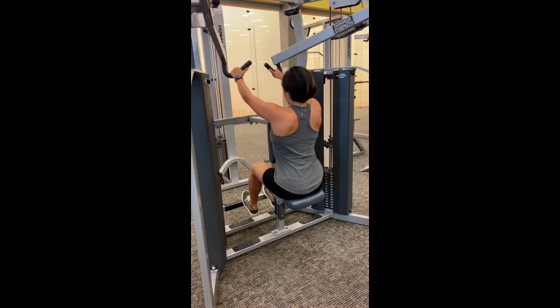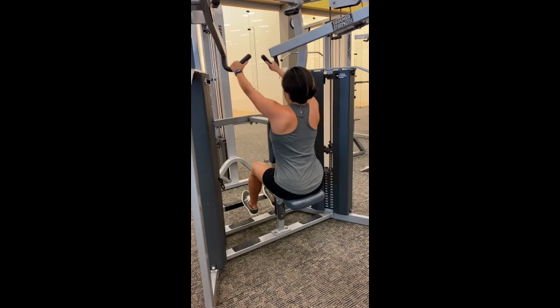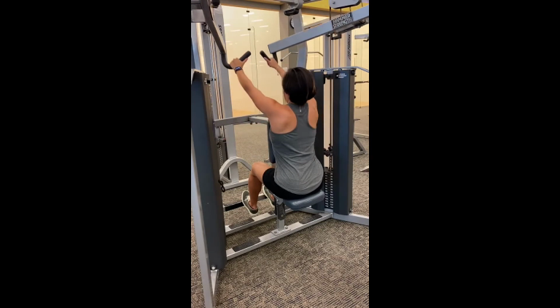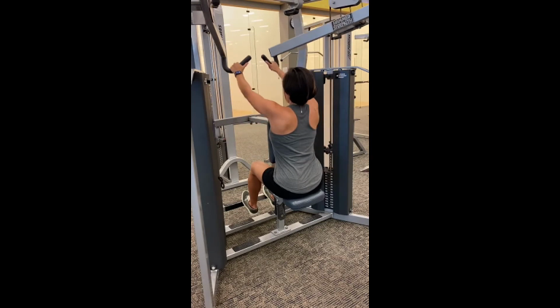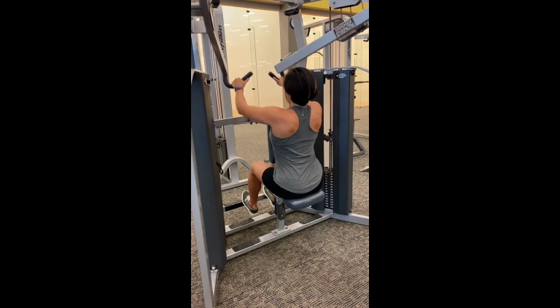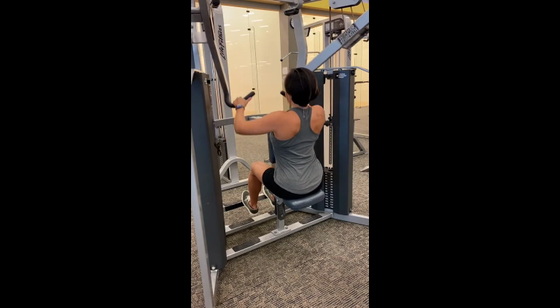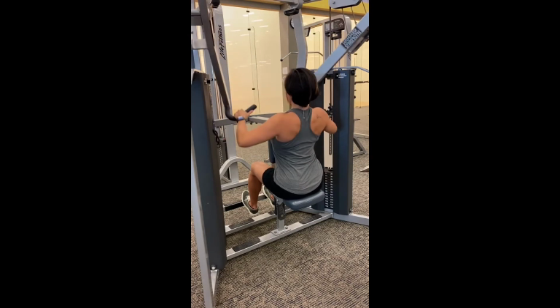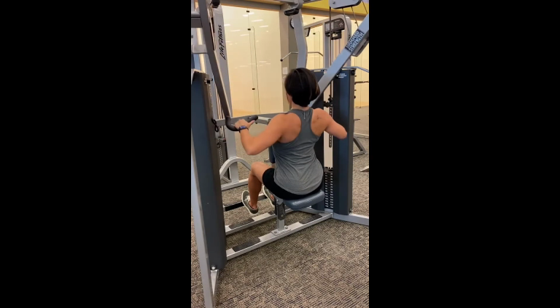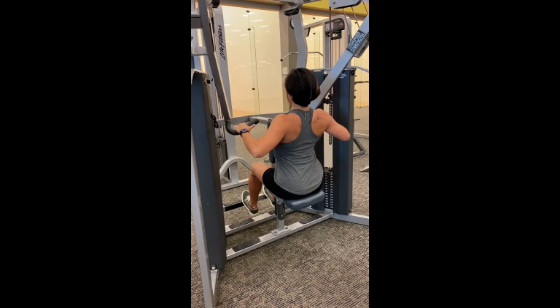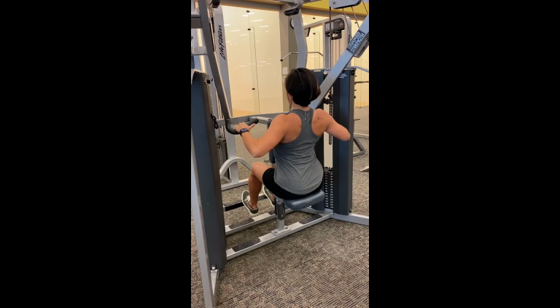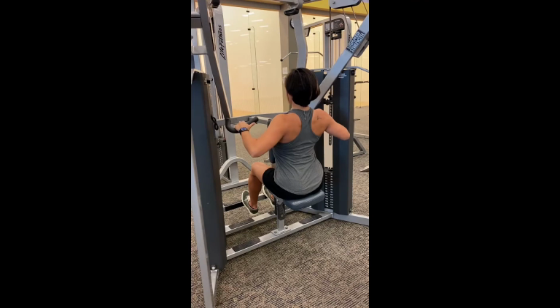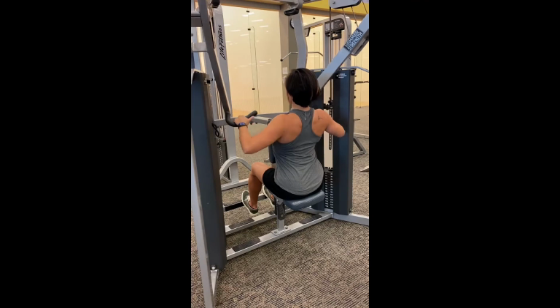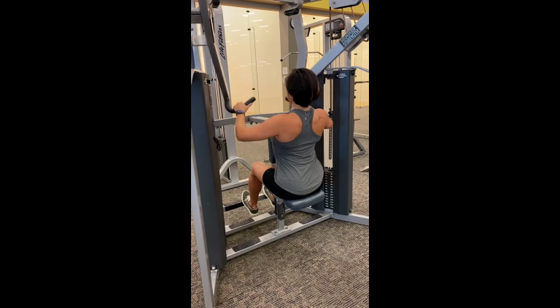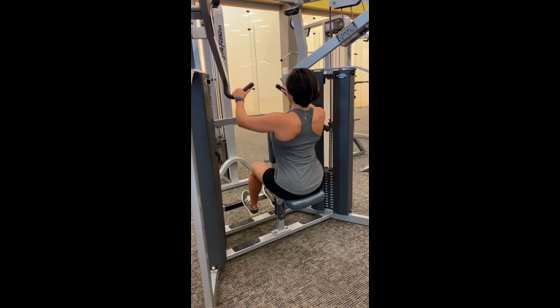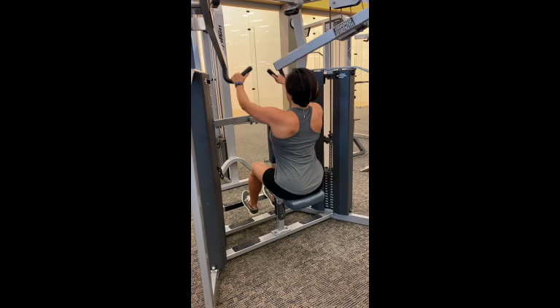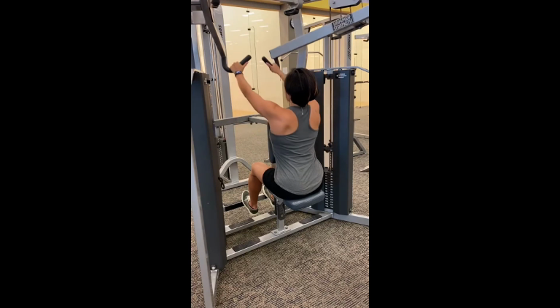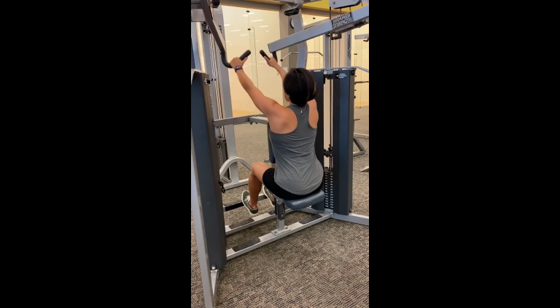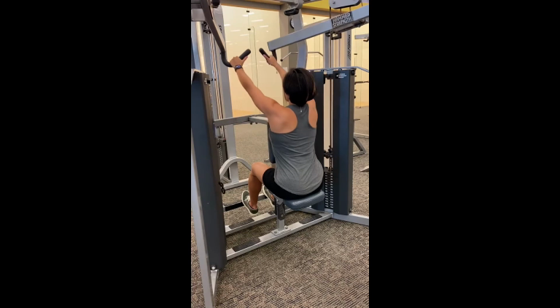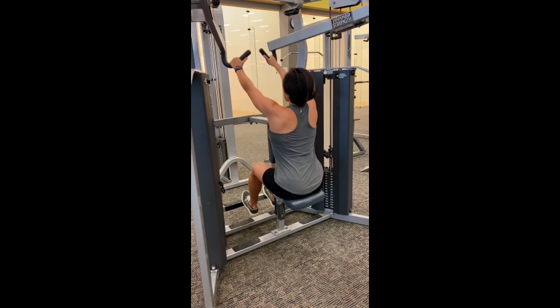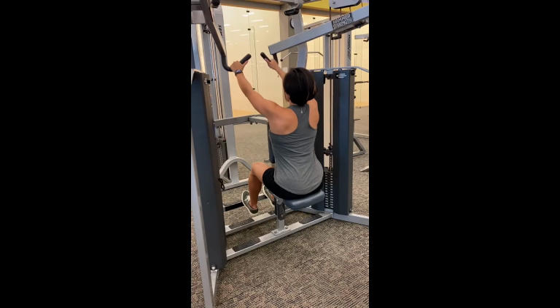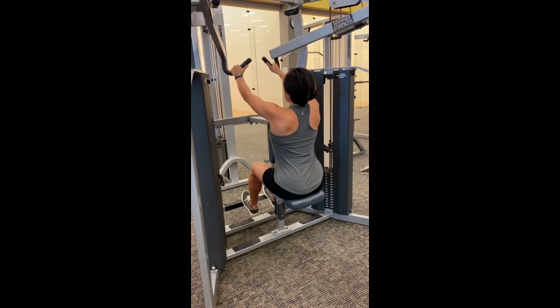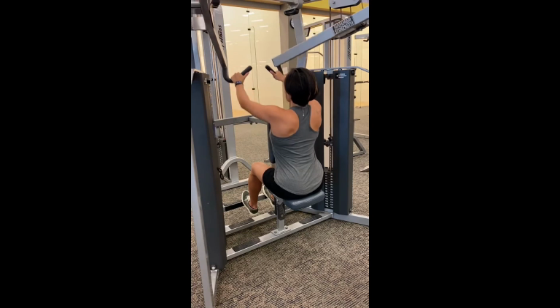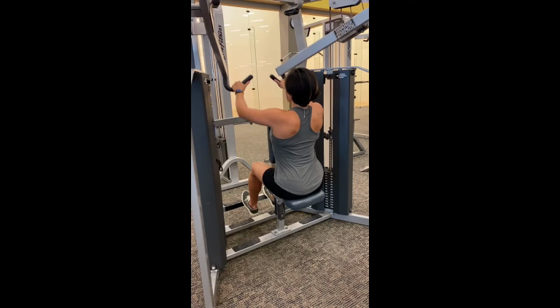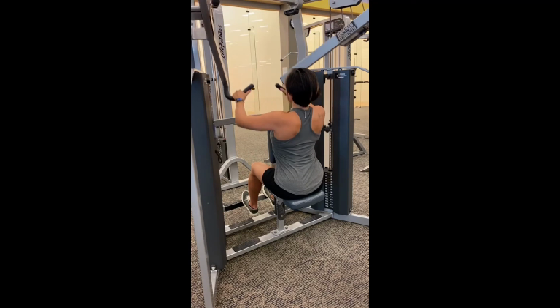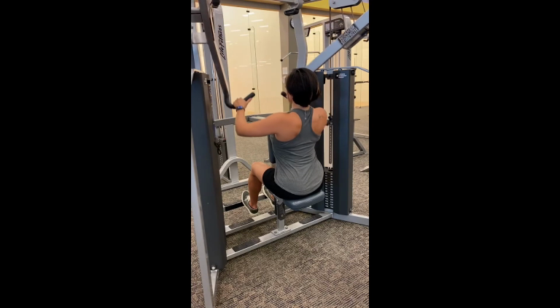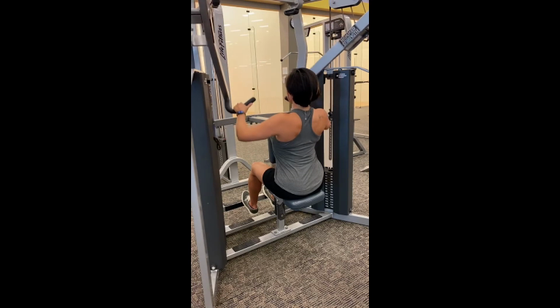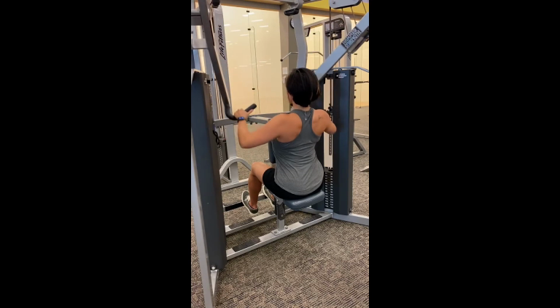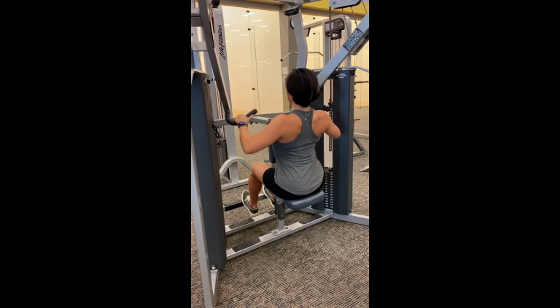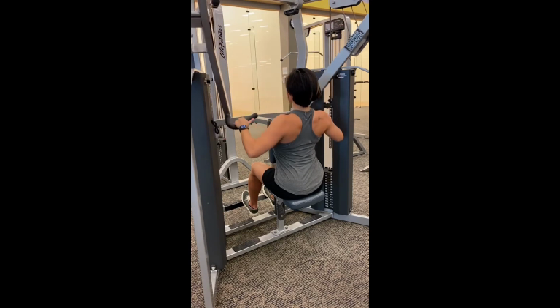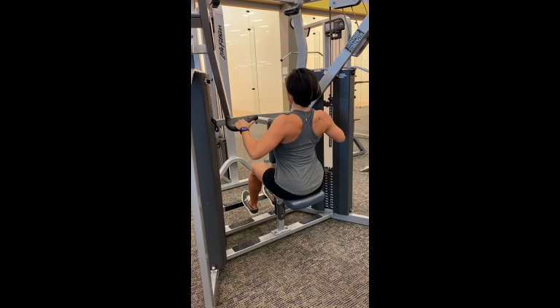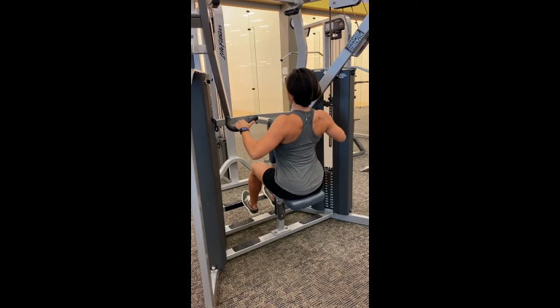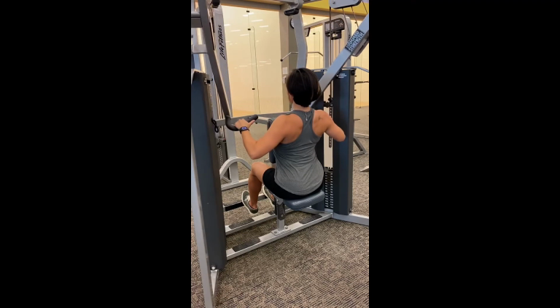Inhale as you go forward and get a nice stretch. Exhale, pull back. Try to pull back the shoulder blades as much as possible — pinch them.